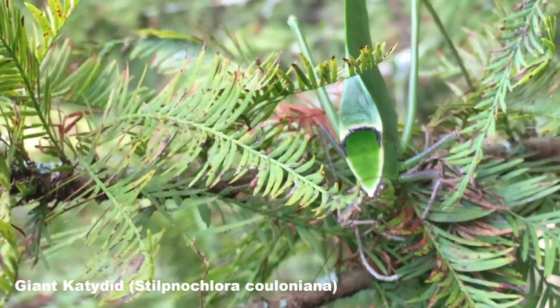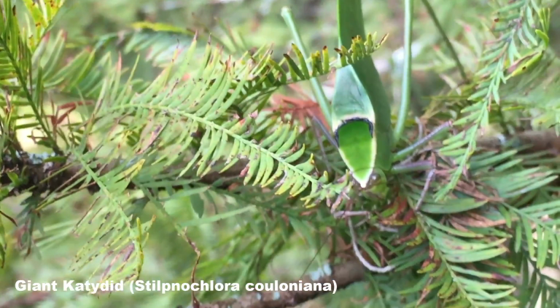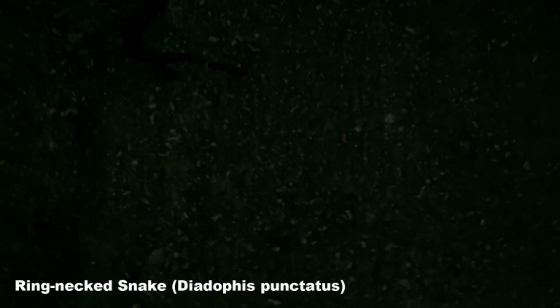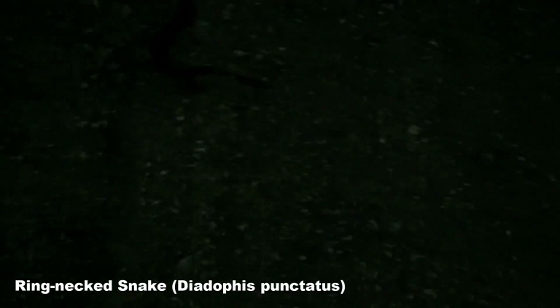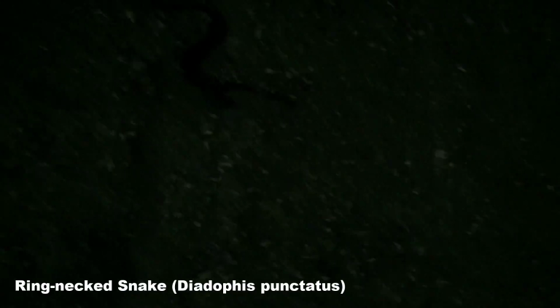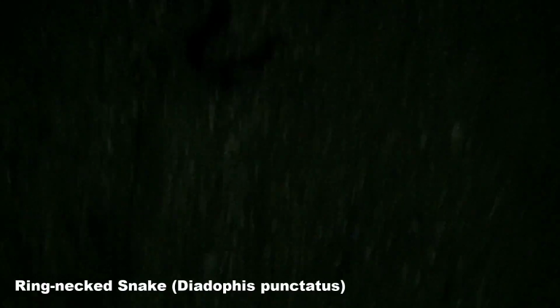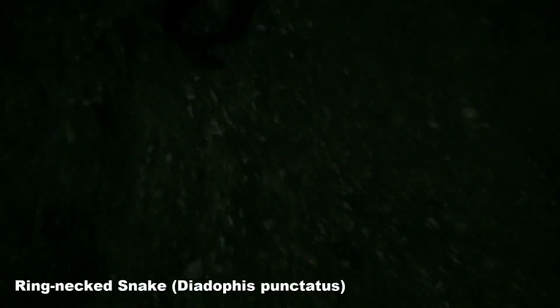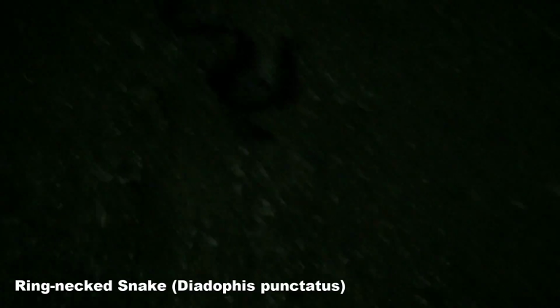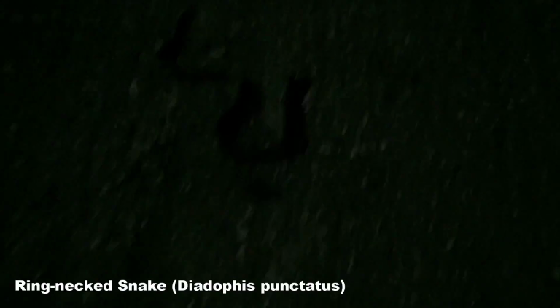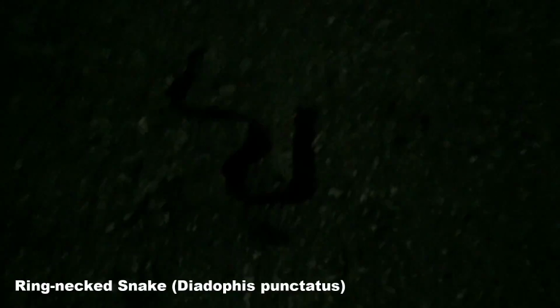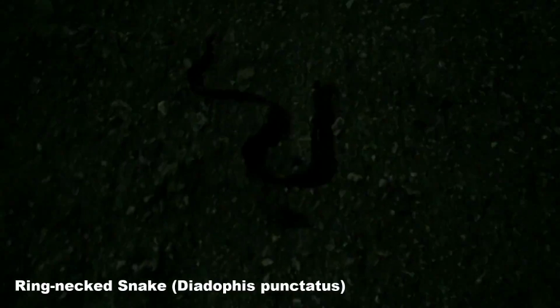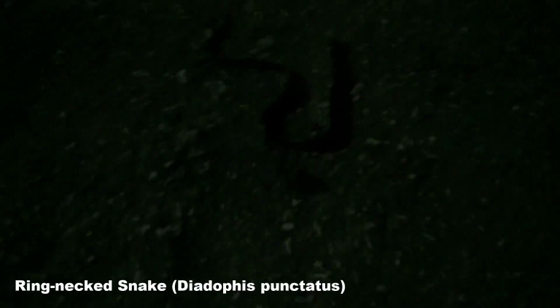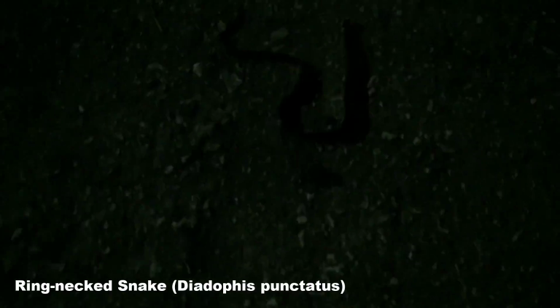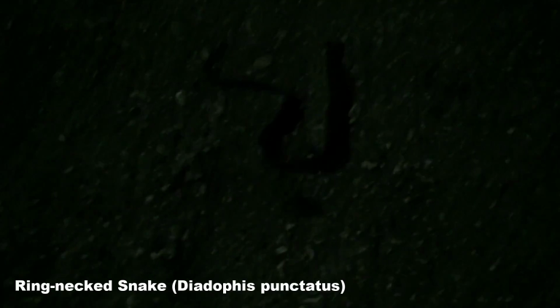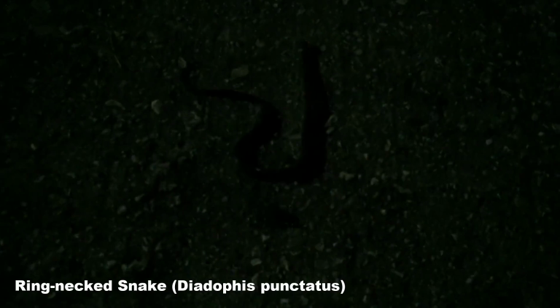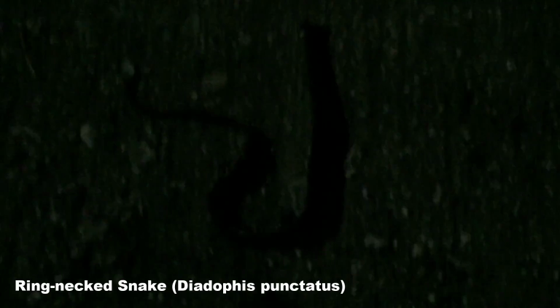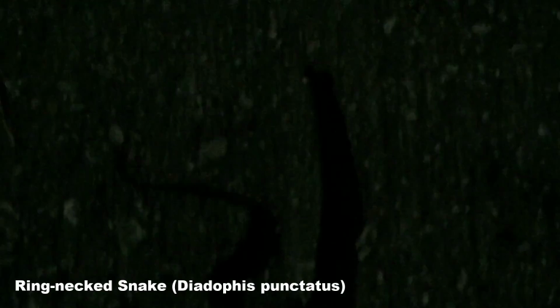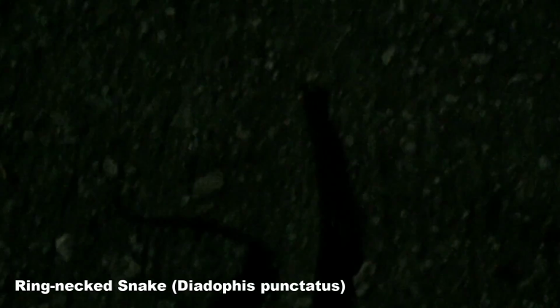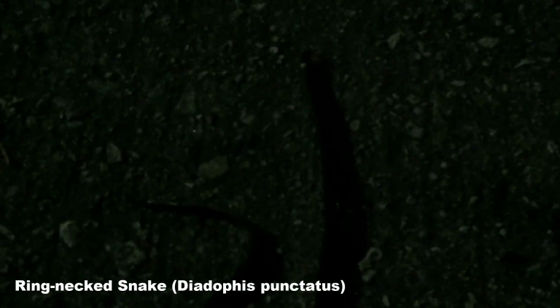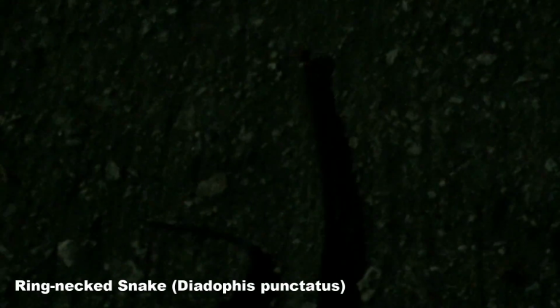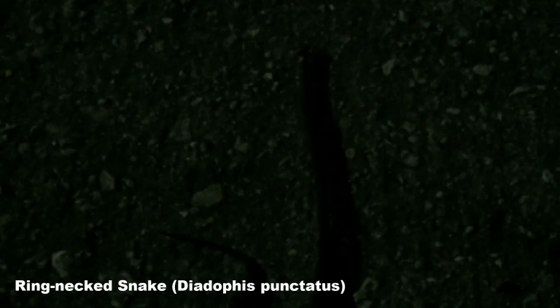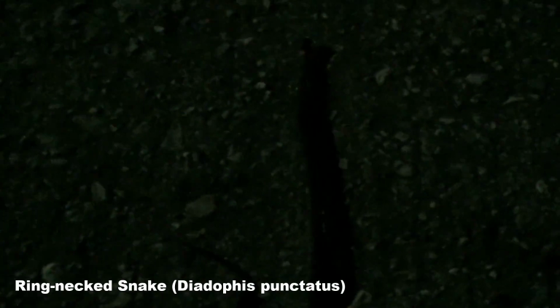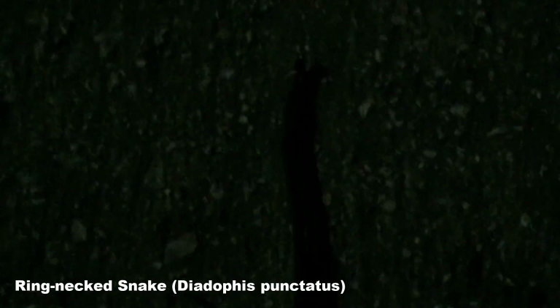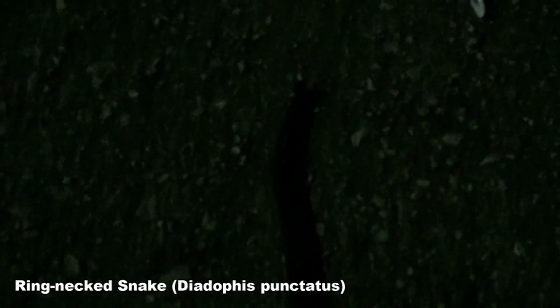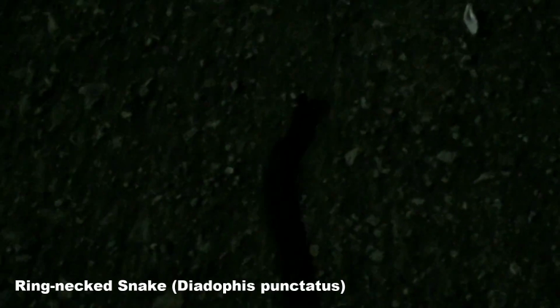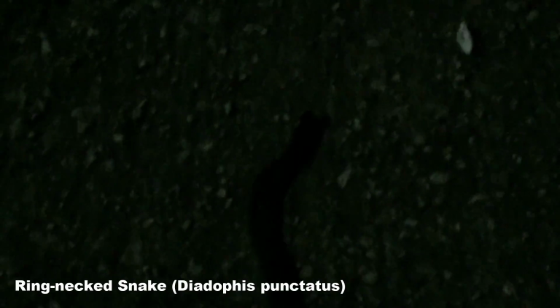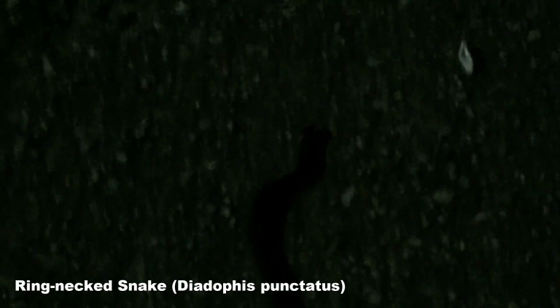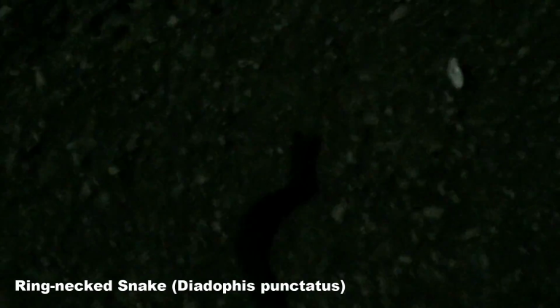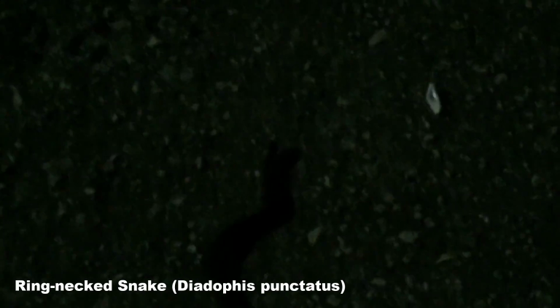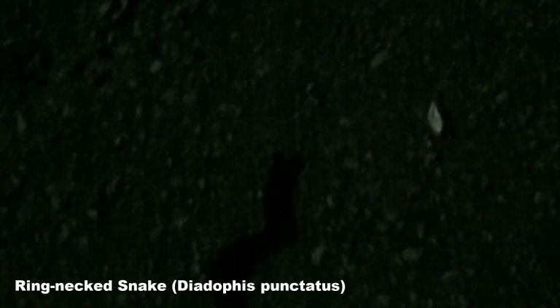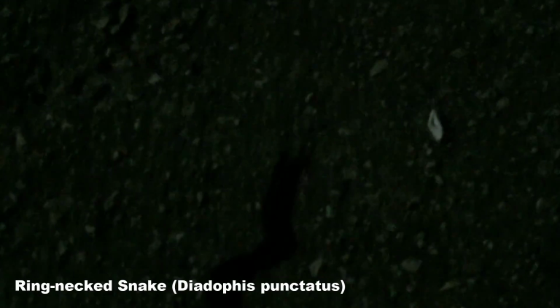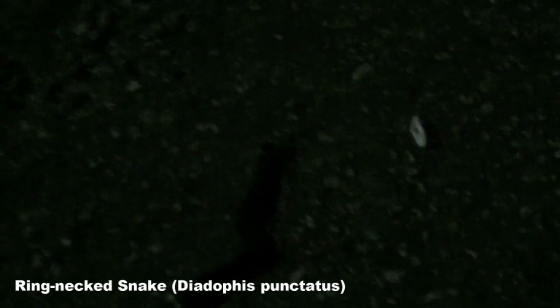This is a ring-necked snake. This chap was just crawling along the pavement. He's not venomous.